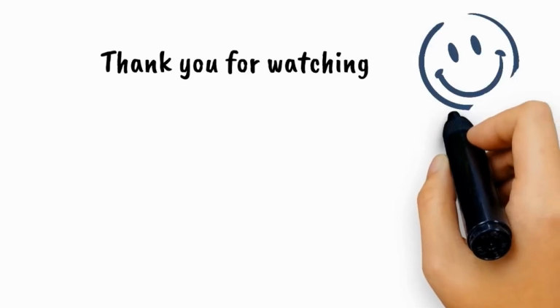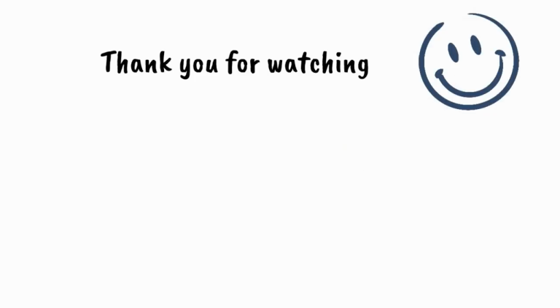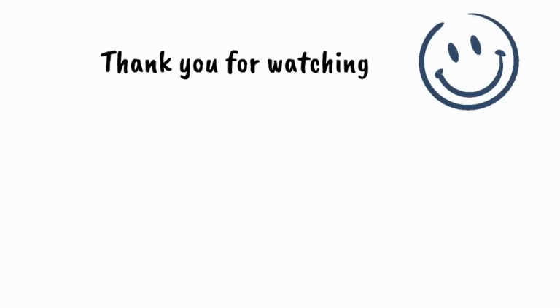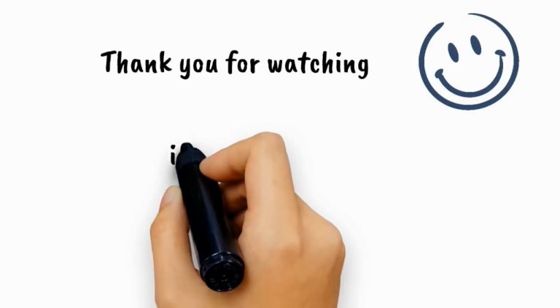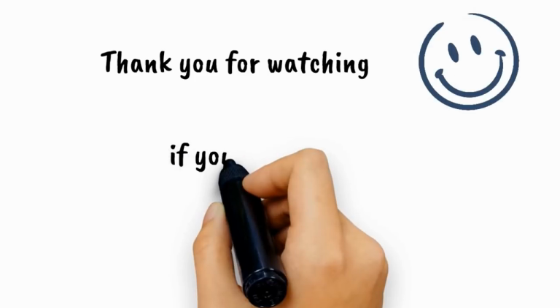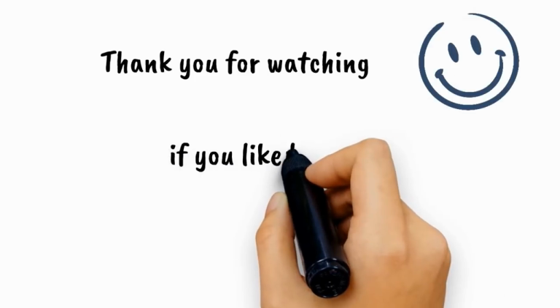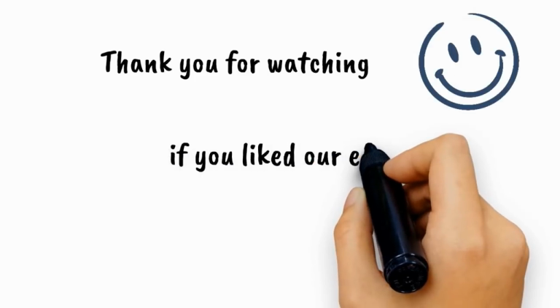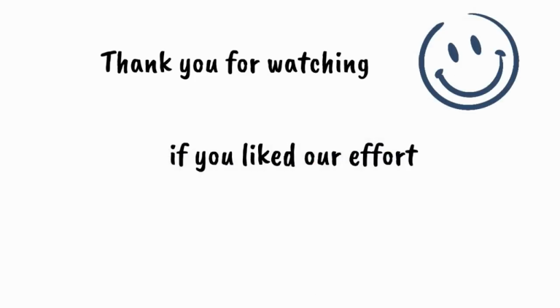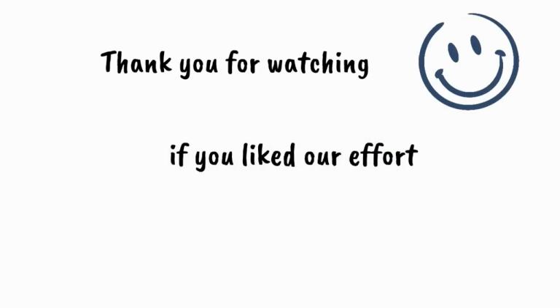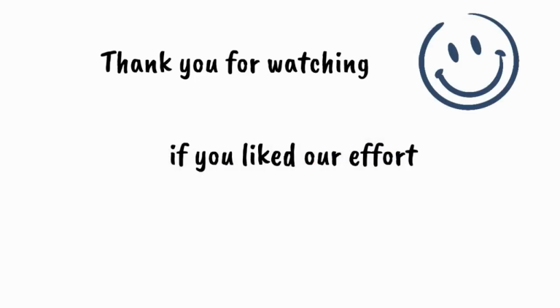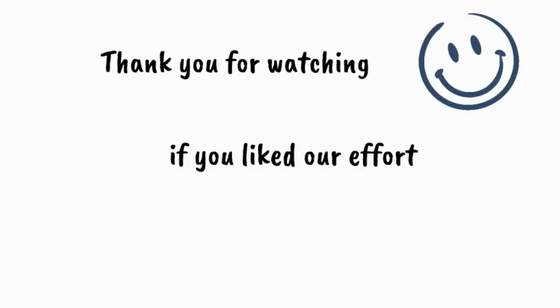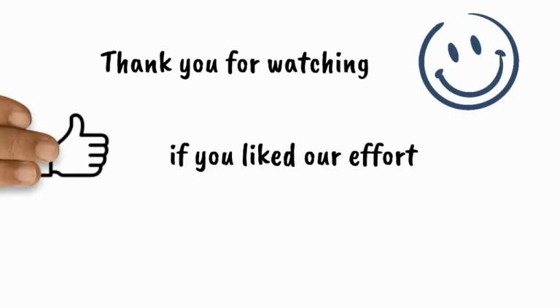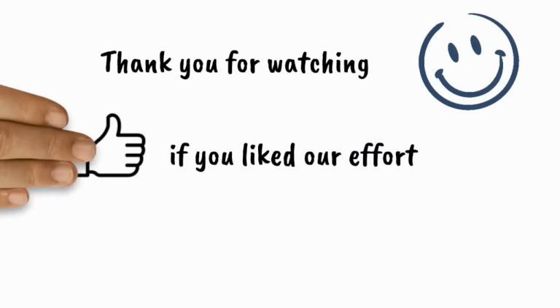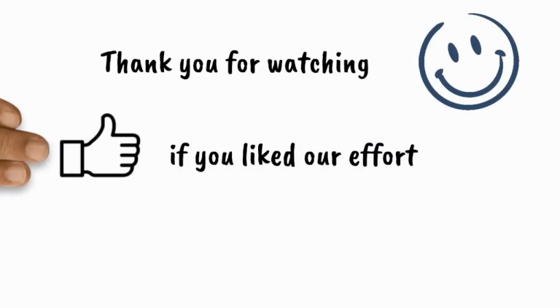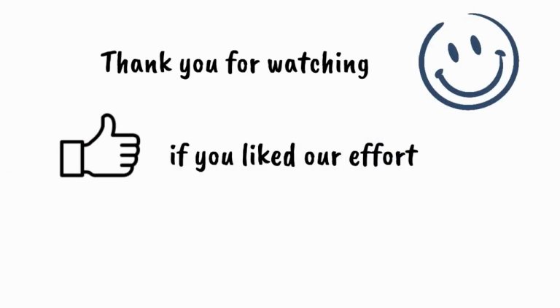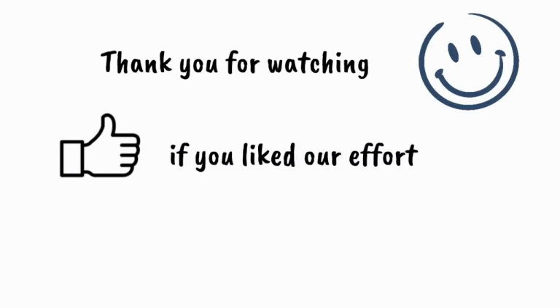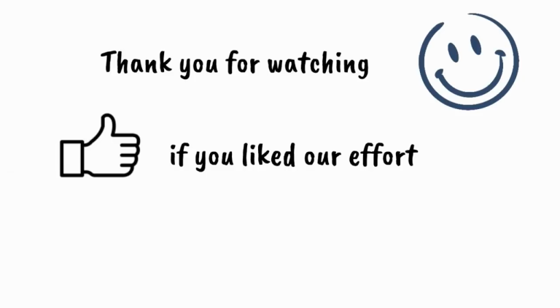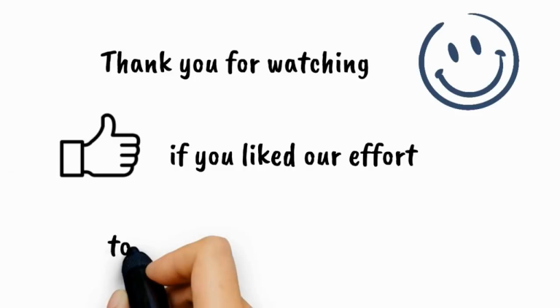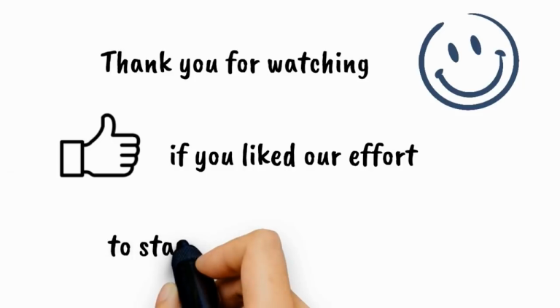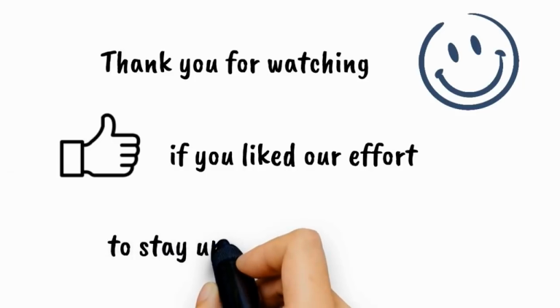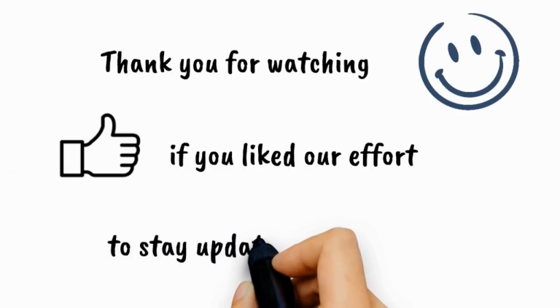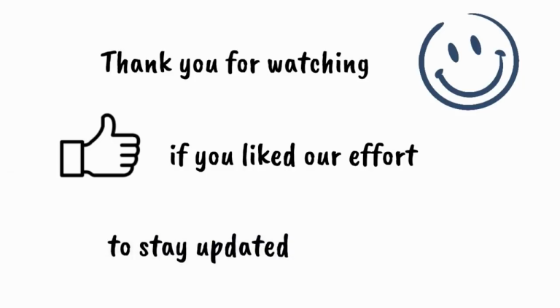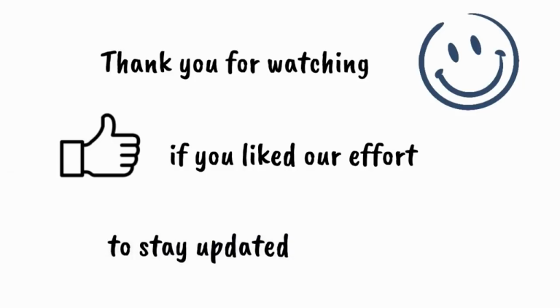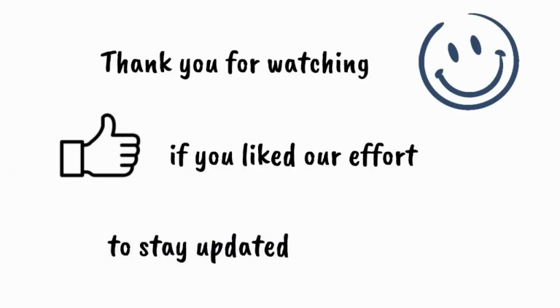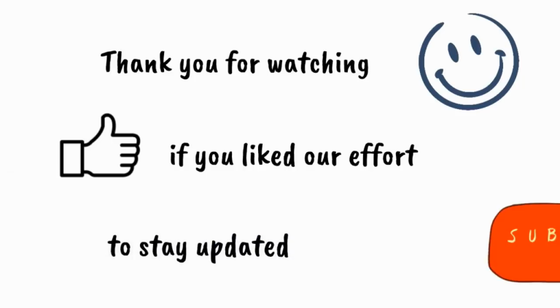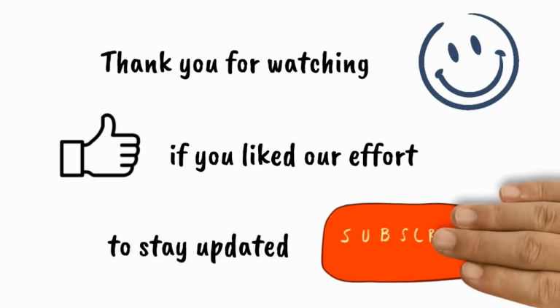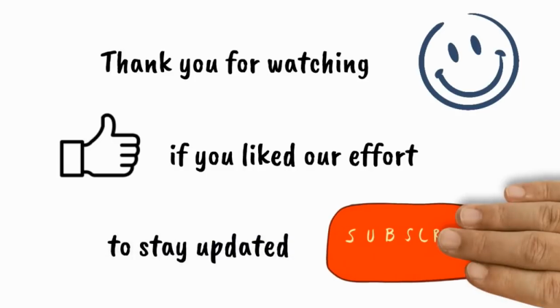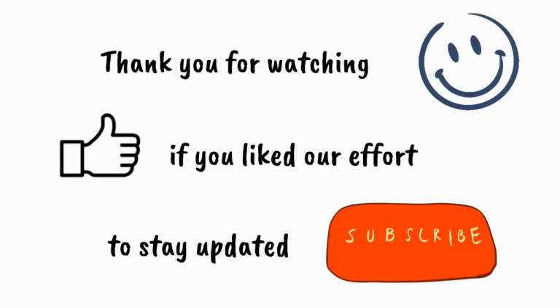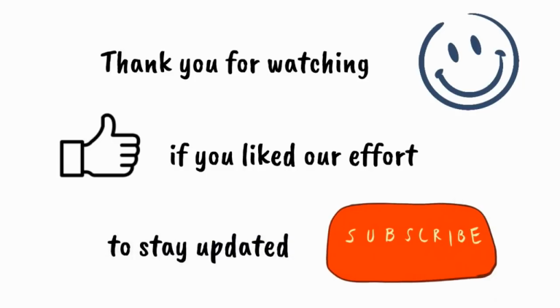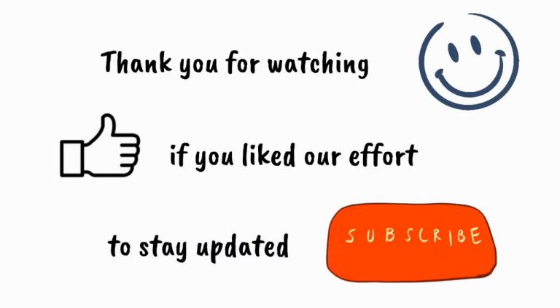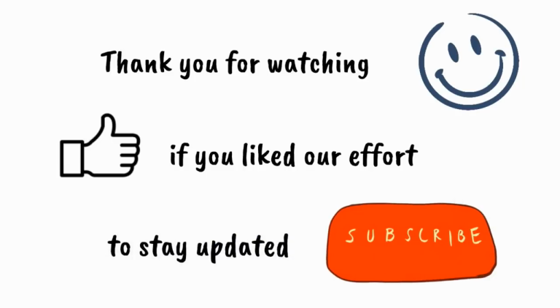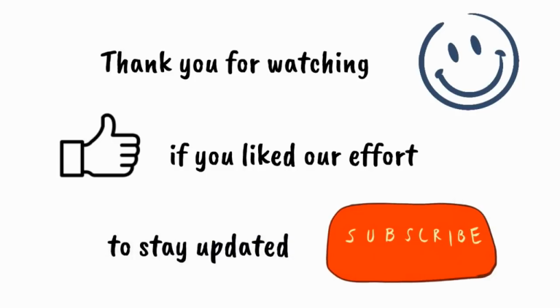Thank you so much for watching this episode of Flora and Fauna. We hope you enjoyed this video. See you soon with more fun quiz.